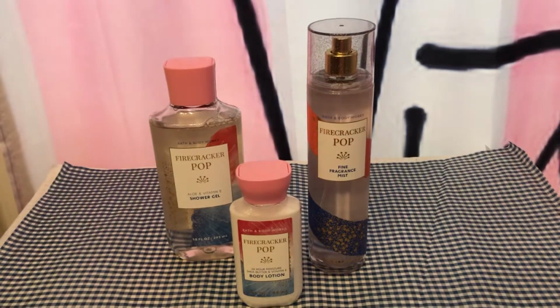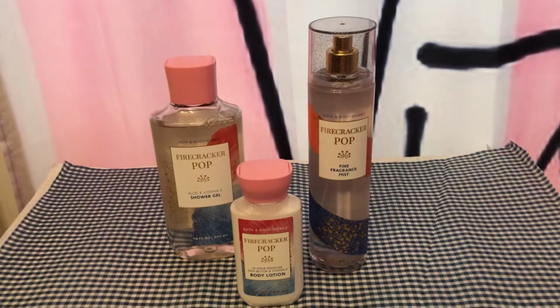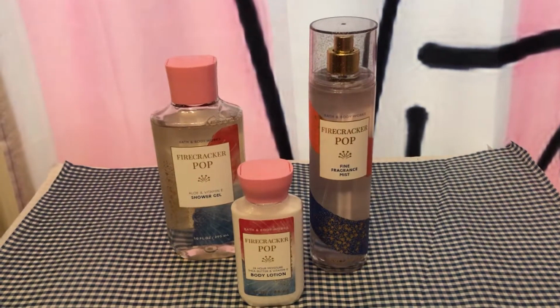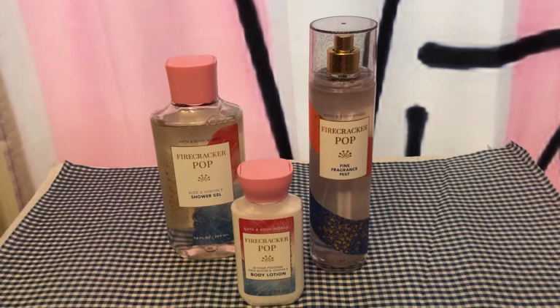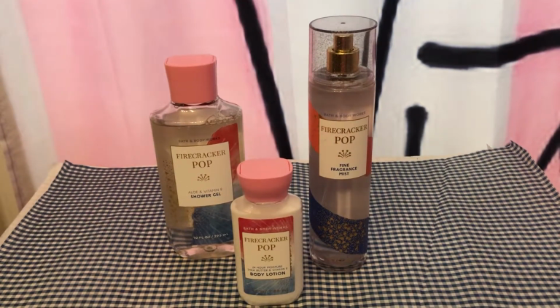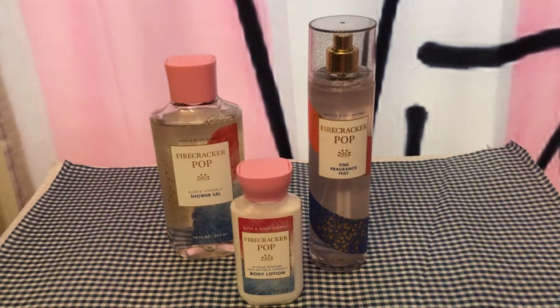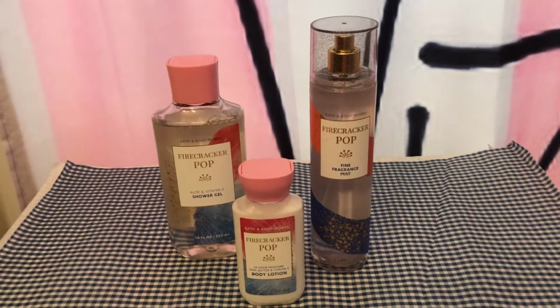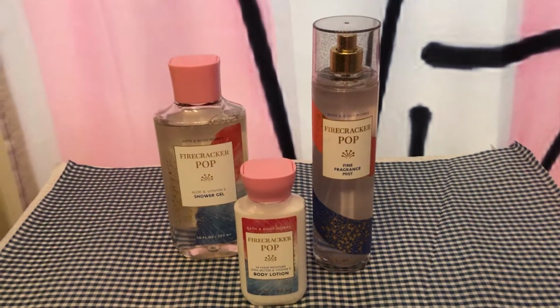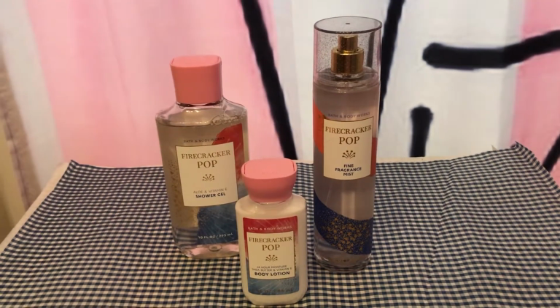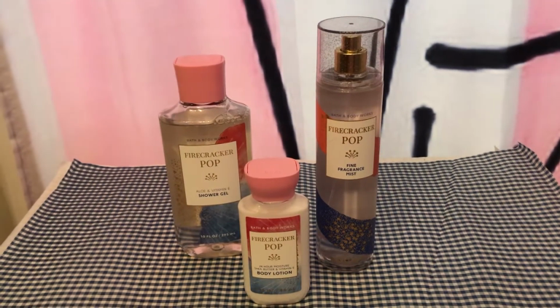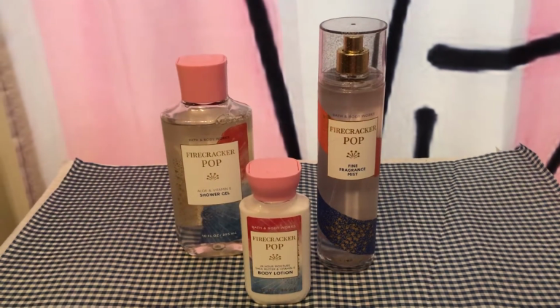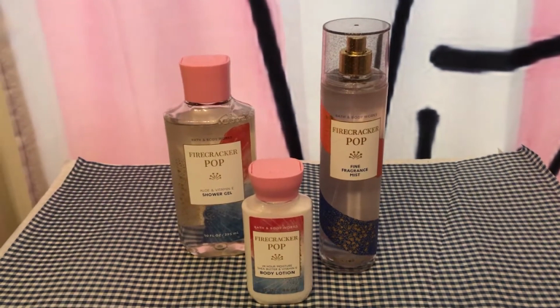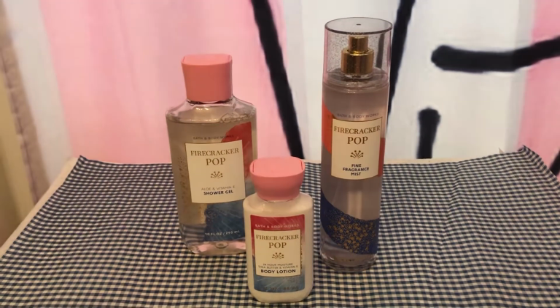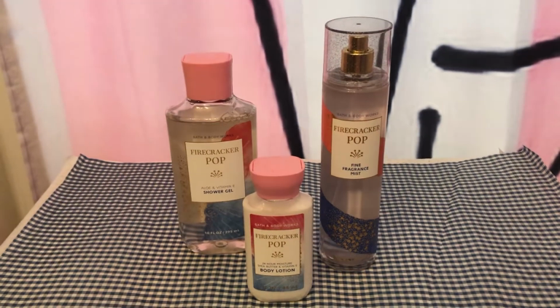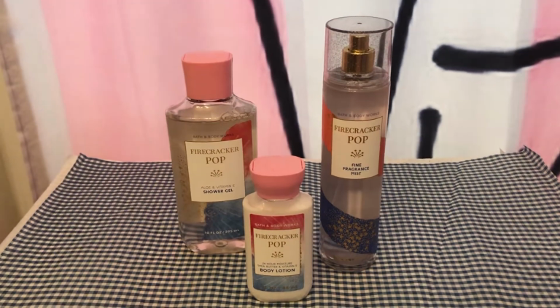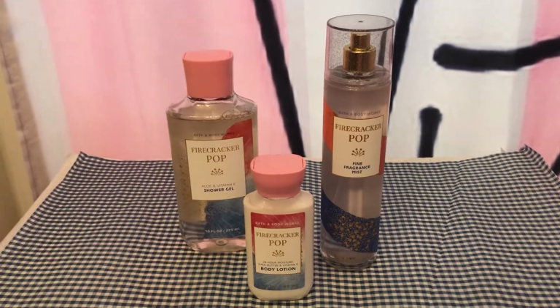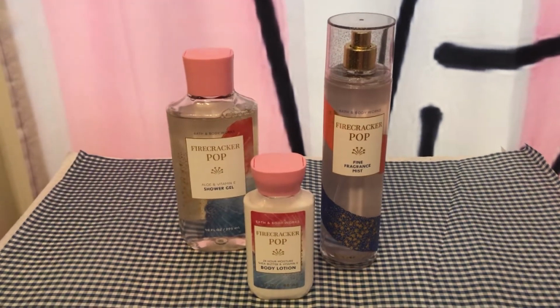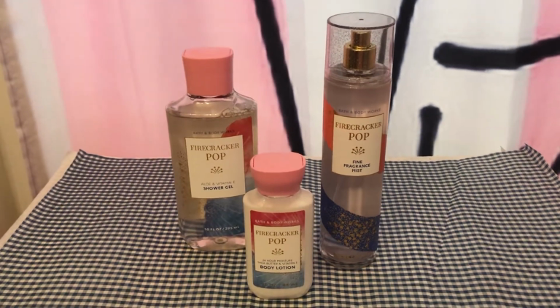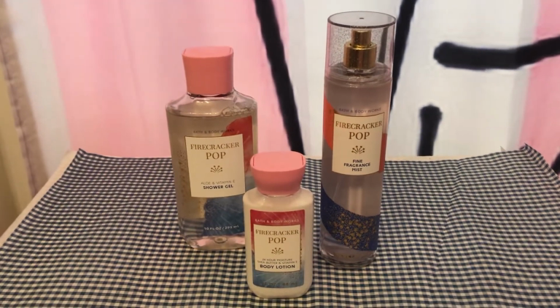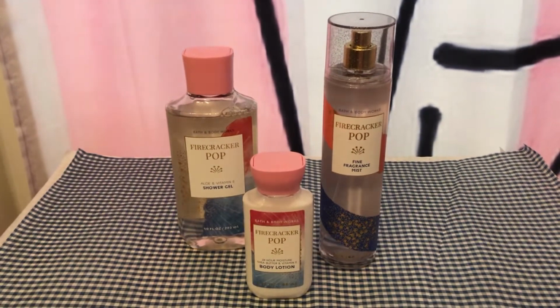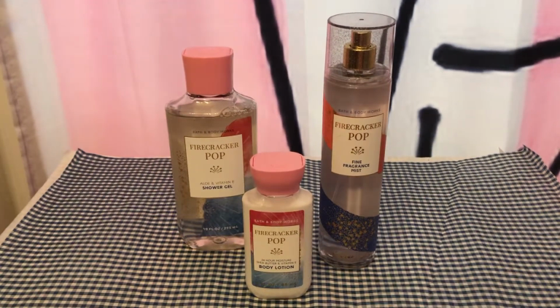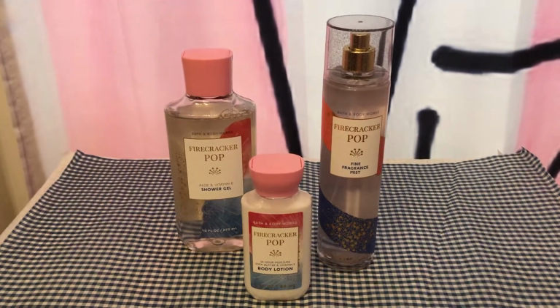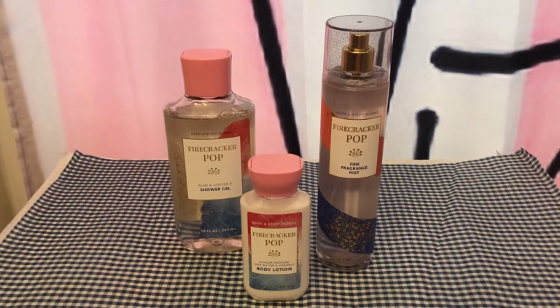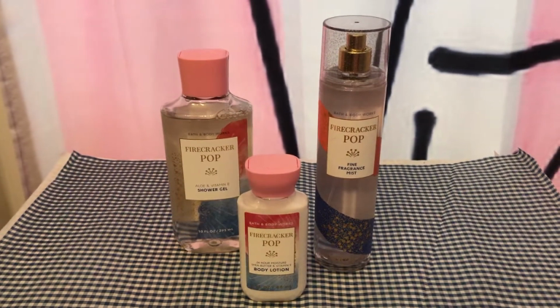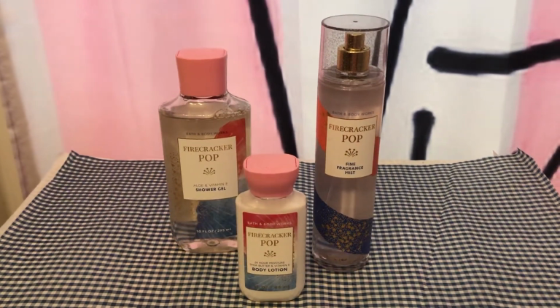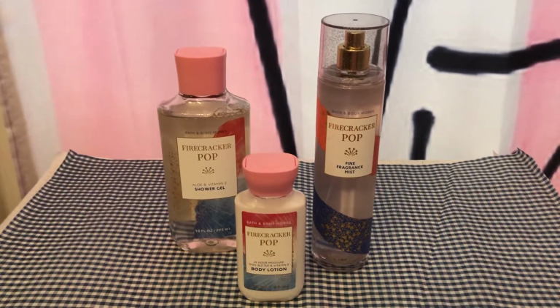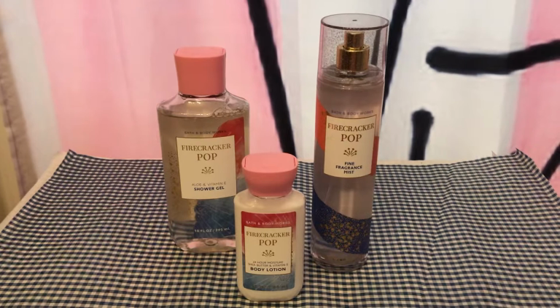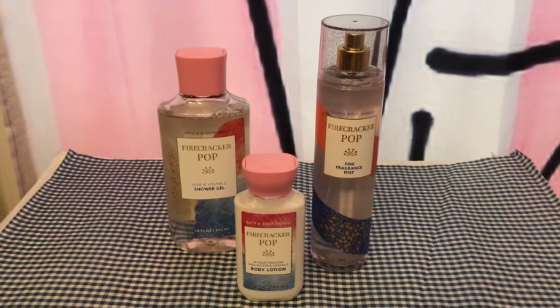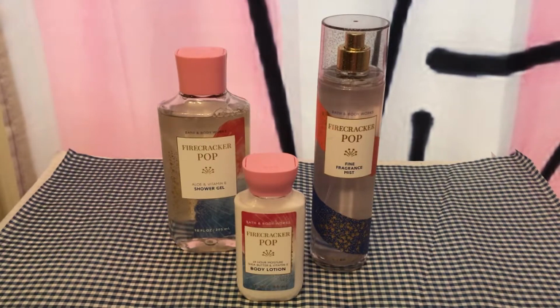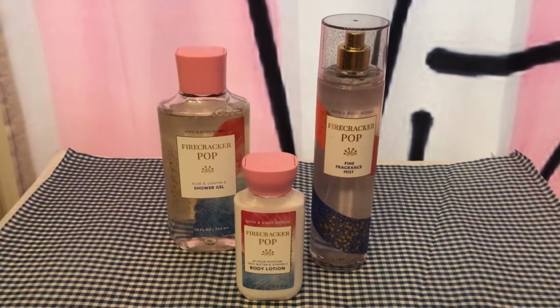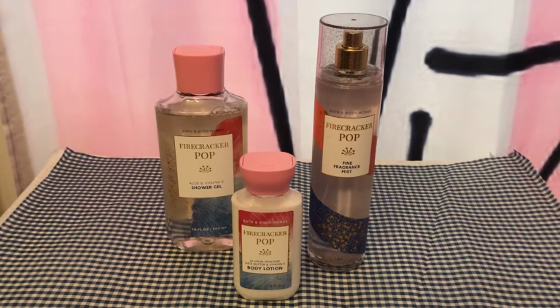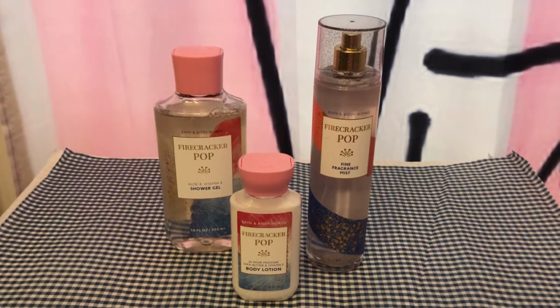Dear friends, today I'll be reviewing Firecracker Pop from Bath and Body Works.